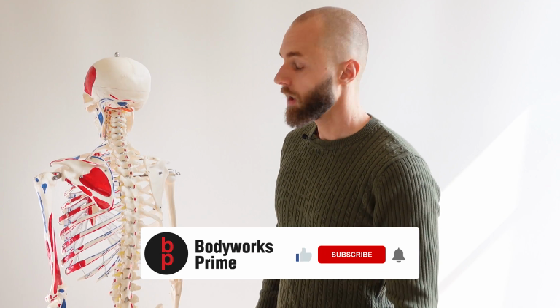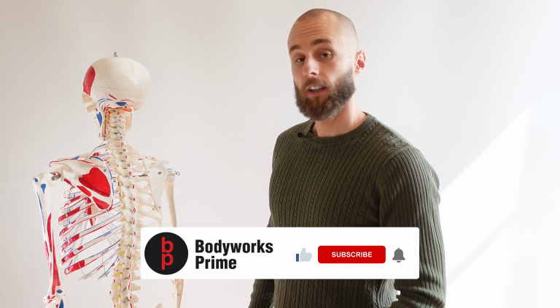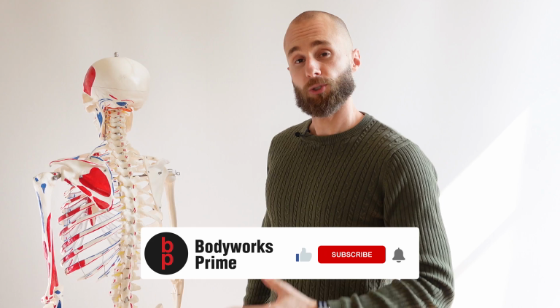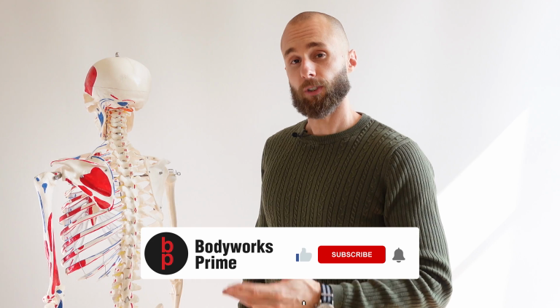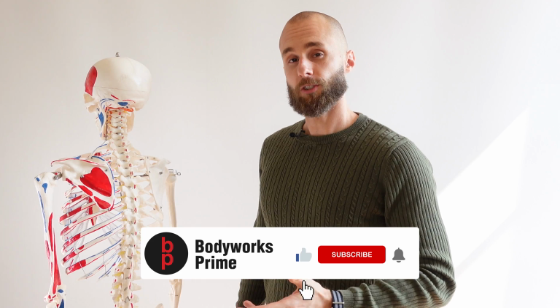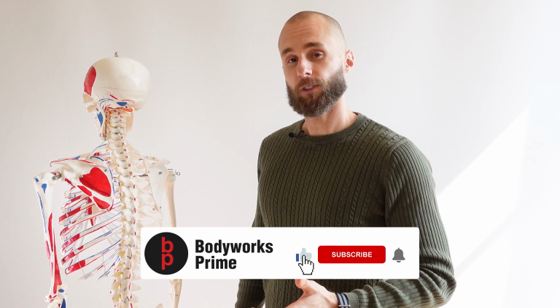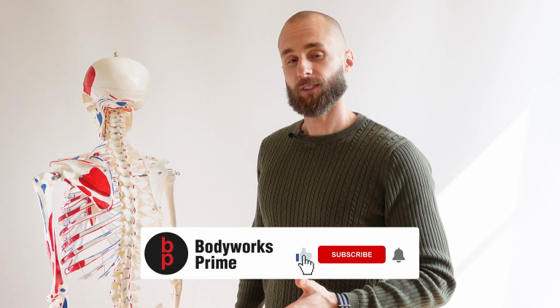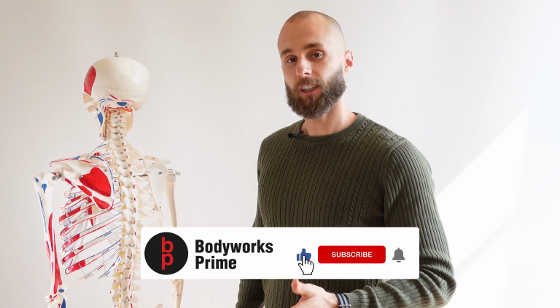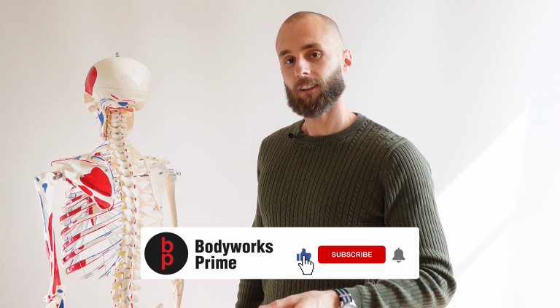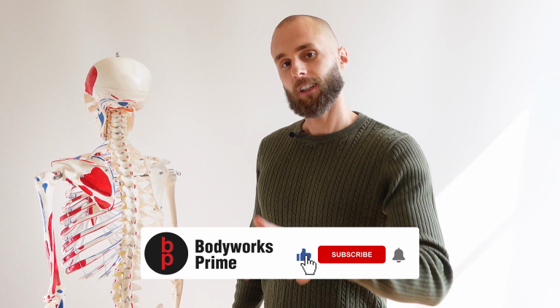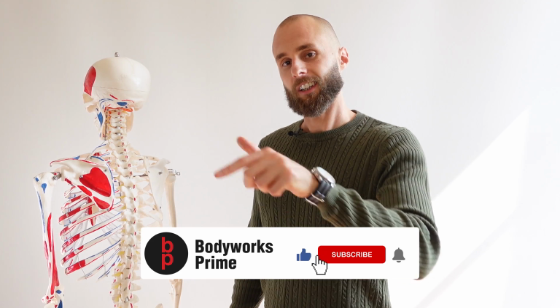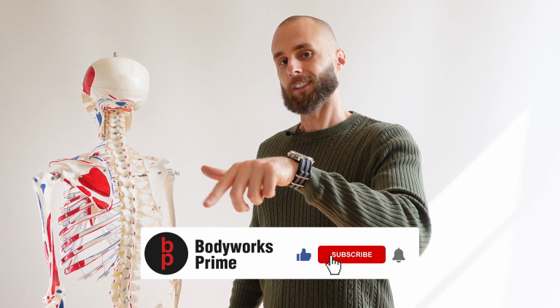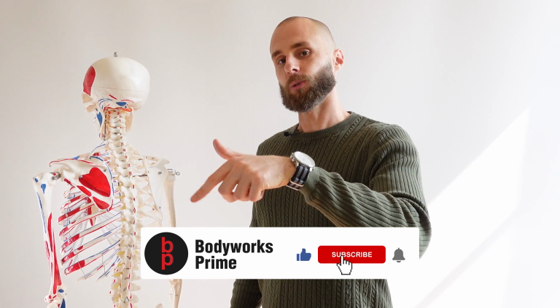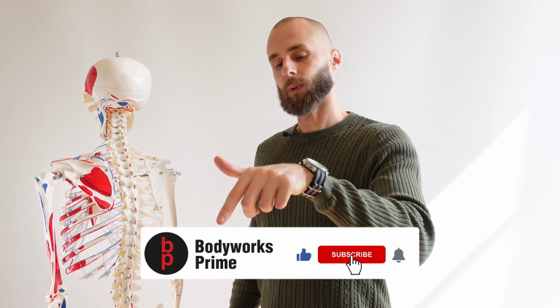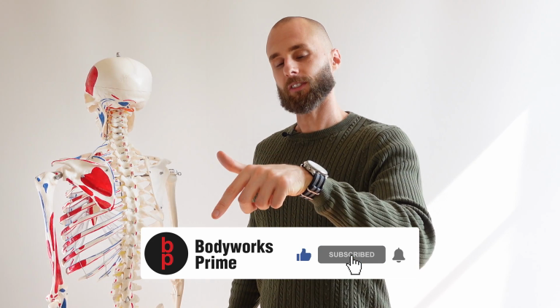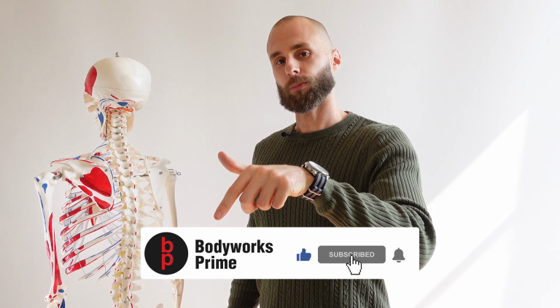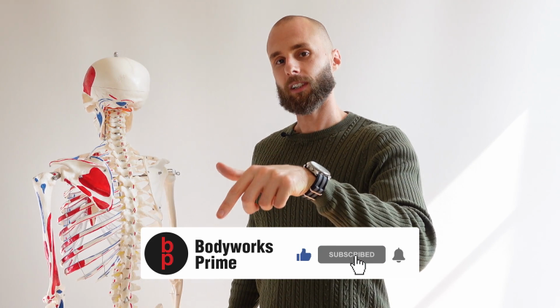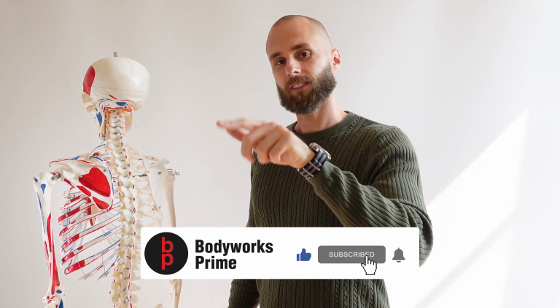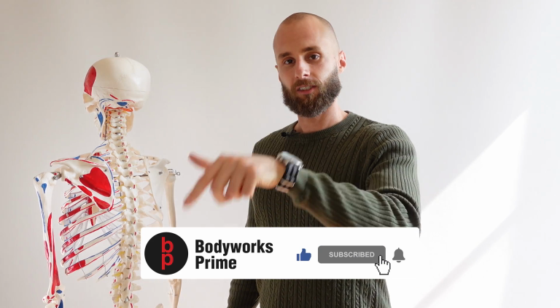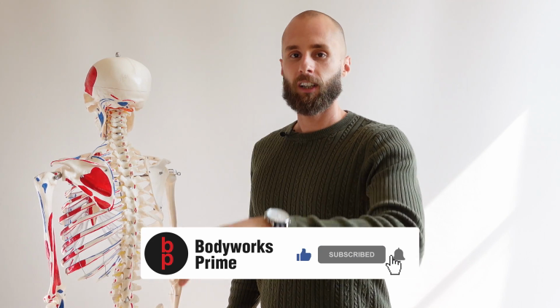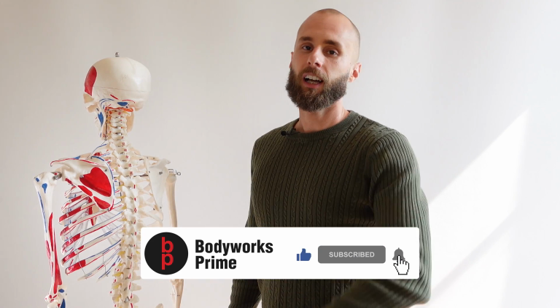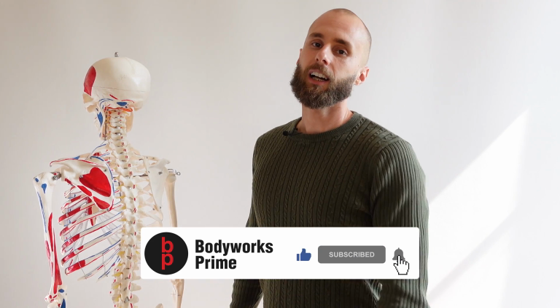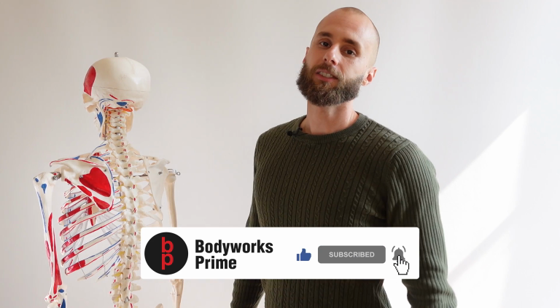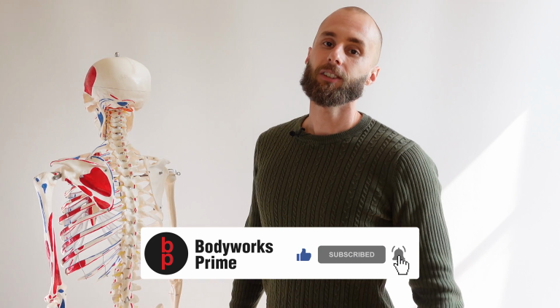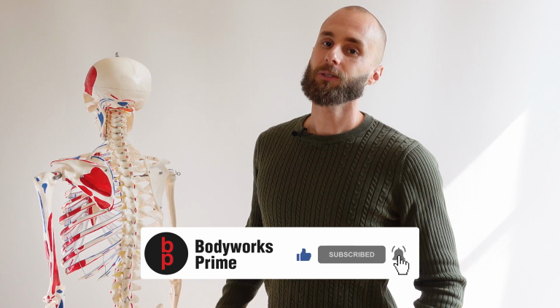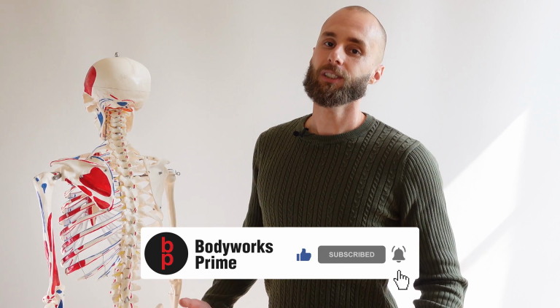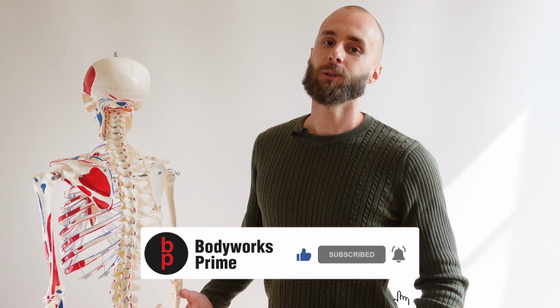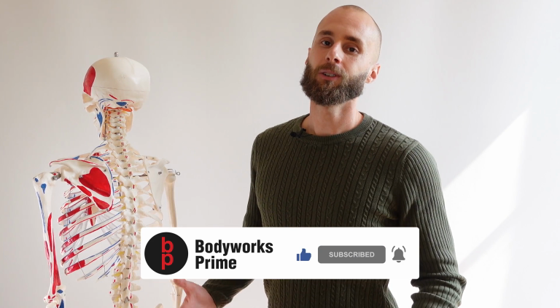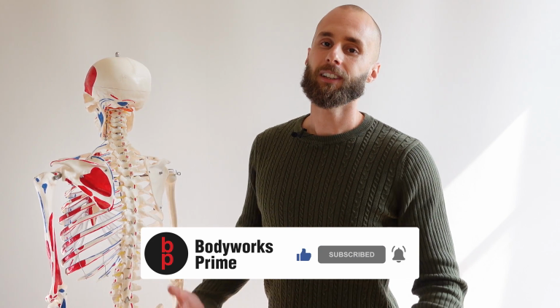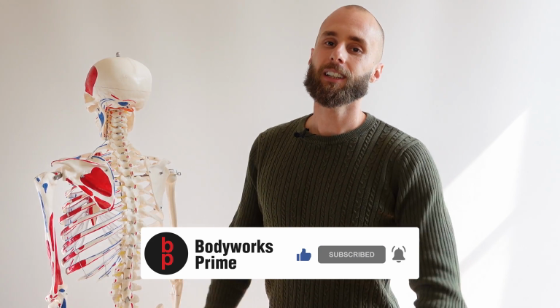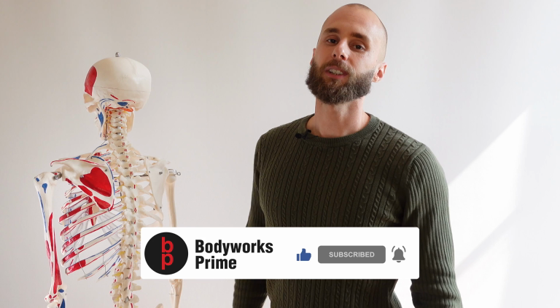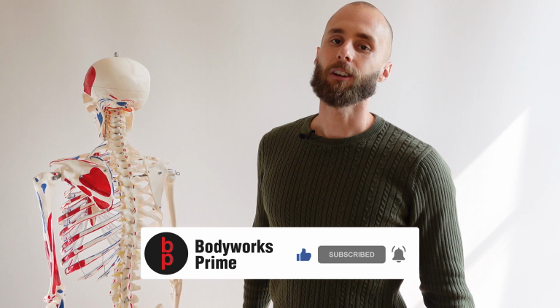If you enjoyed this video, you know which buttons to press, and I'll see you all in the next video.